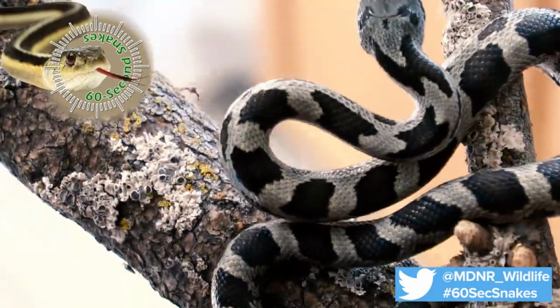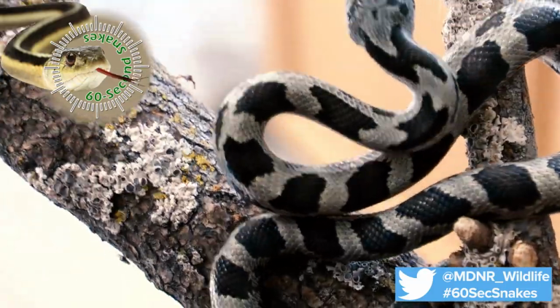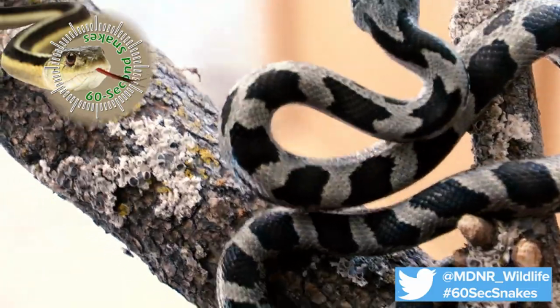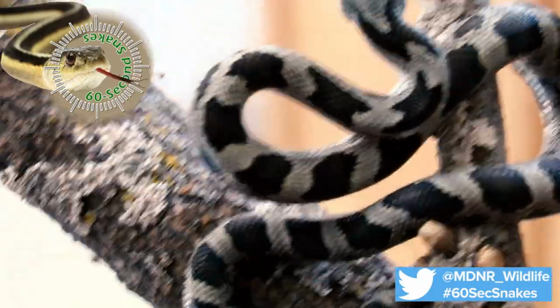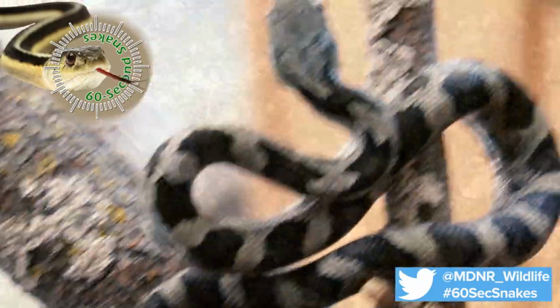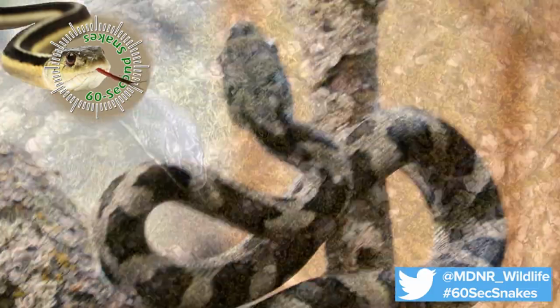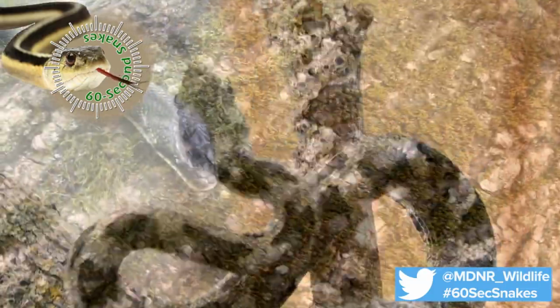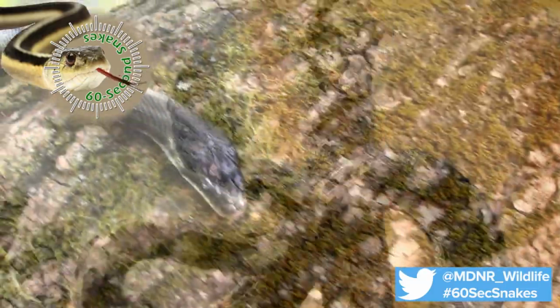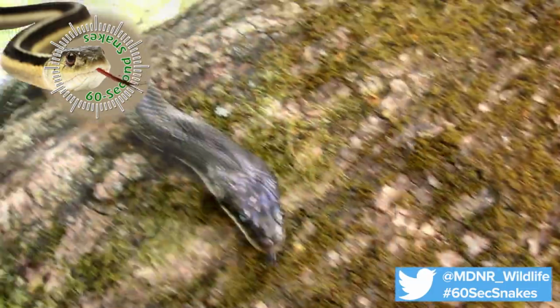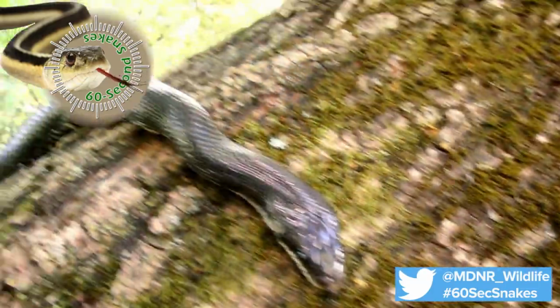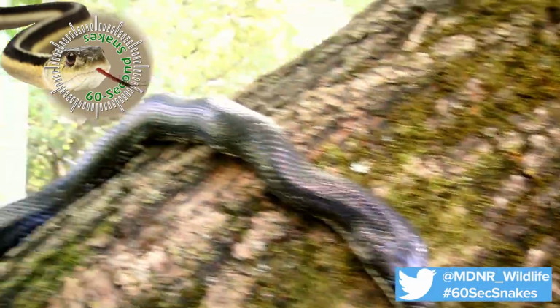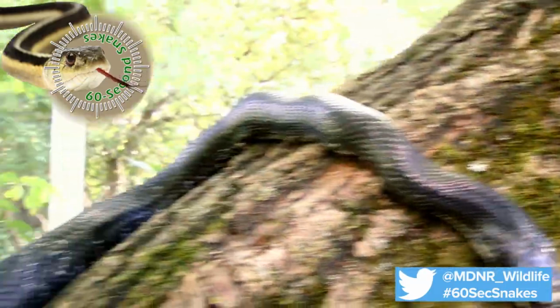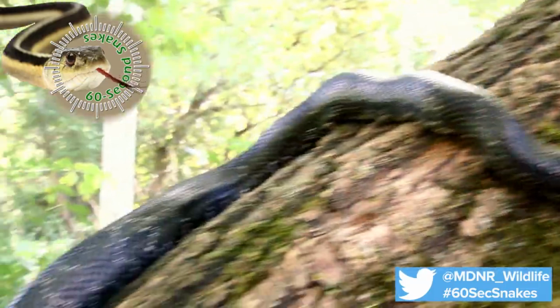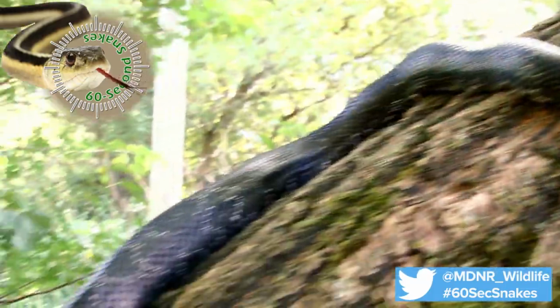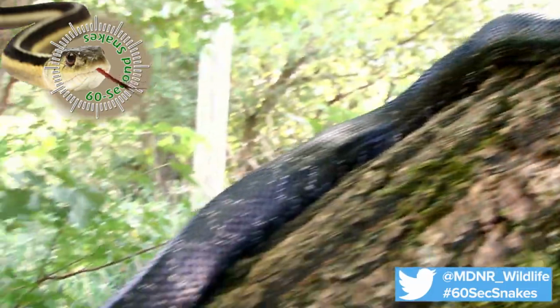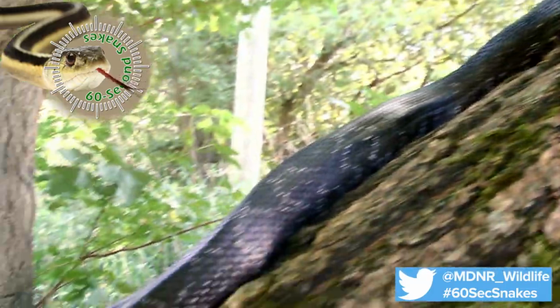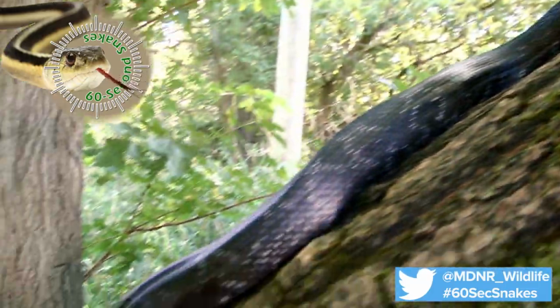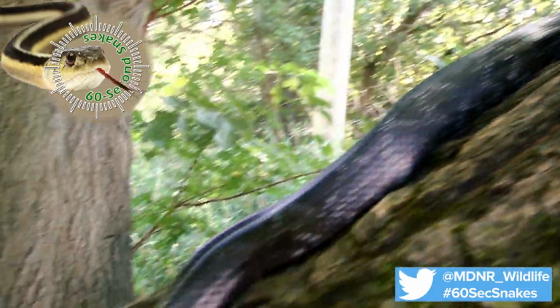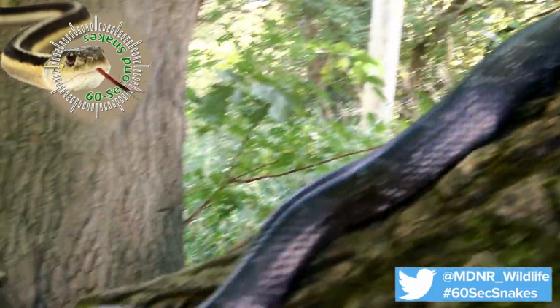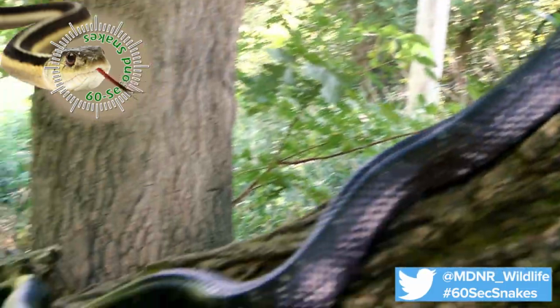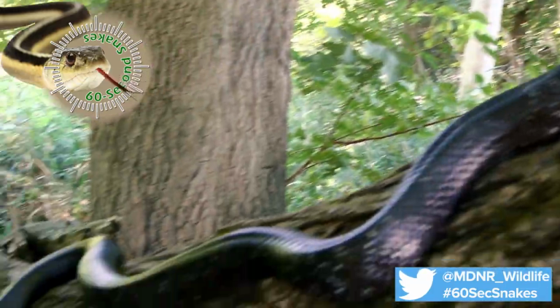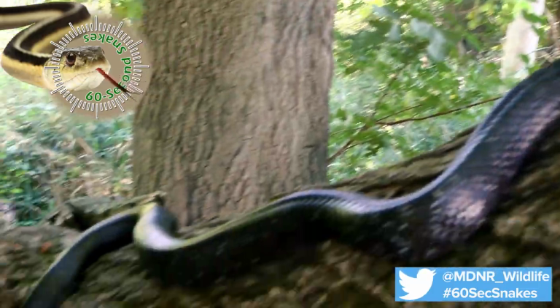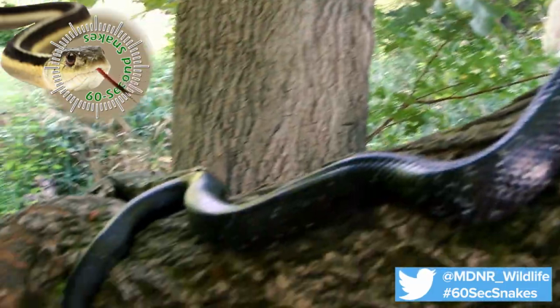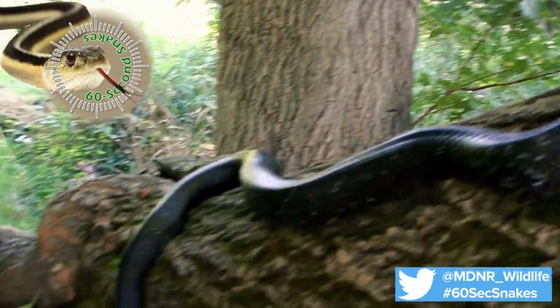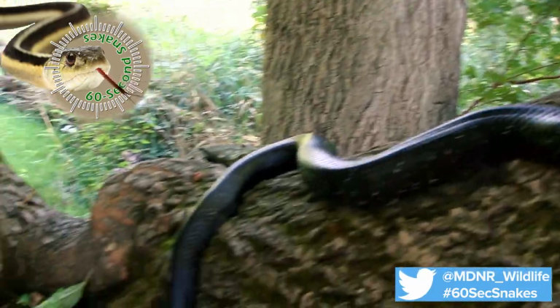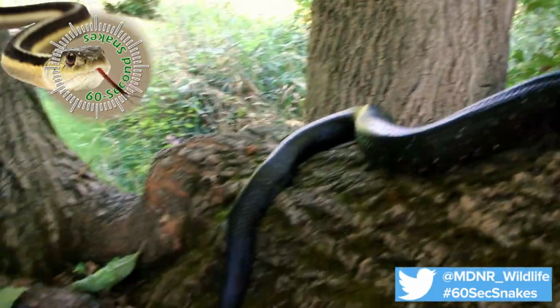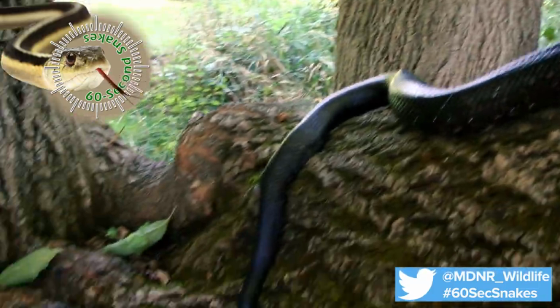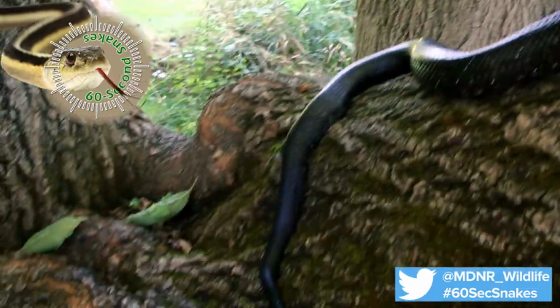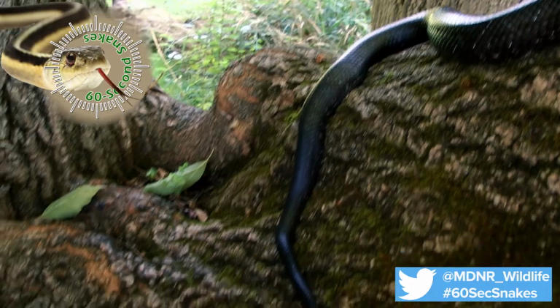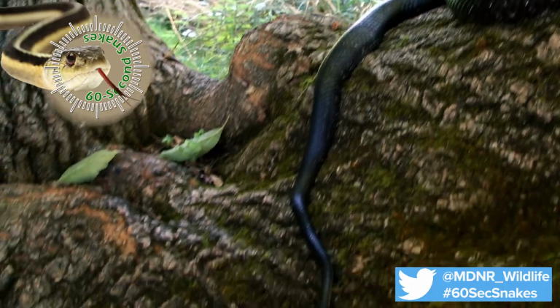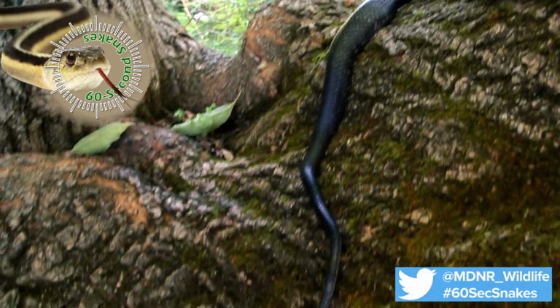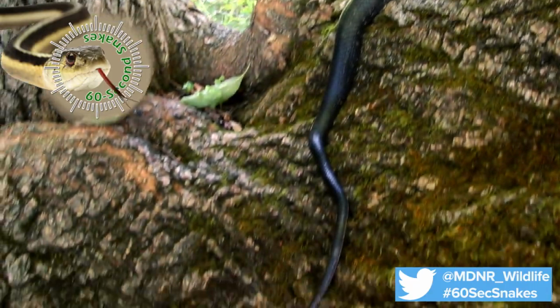Next, examine the size. Adult black rat snakes can range from three and a half feet to eight feet in length.